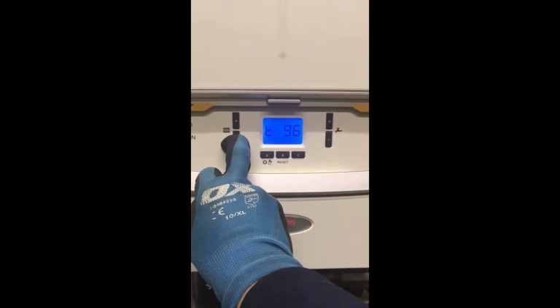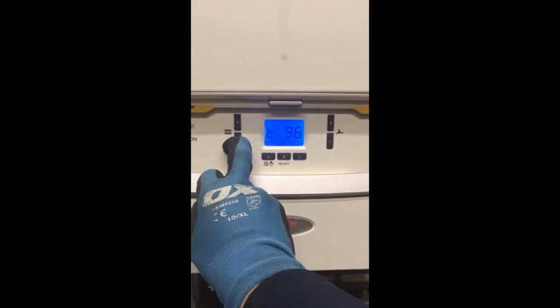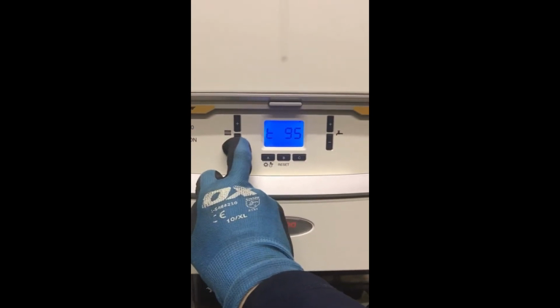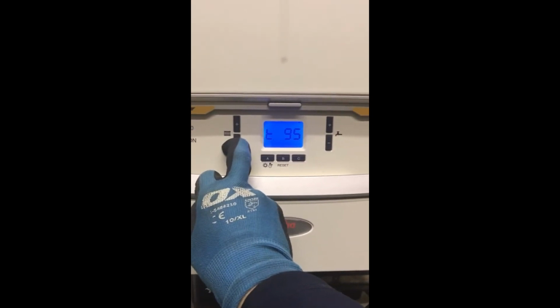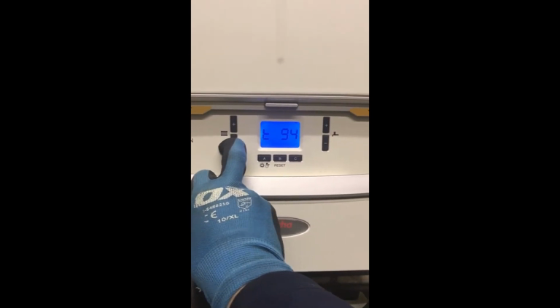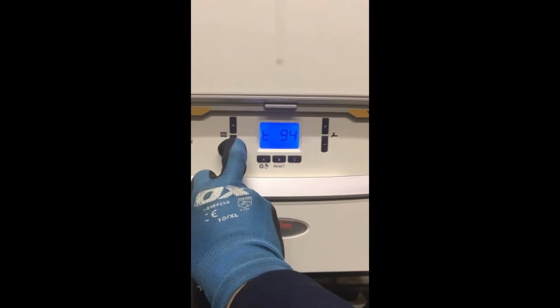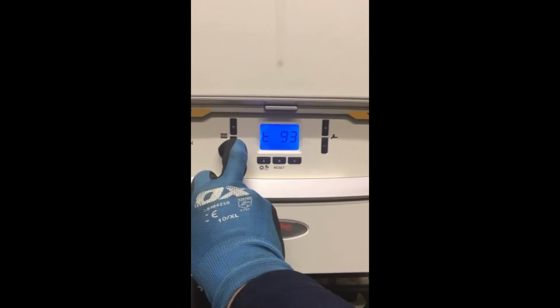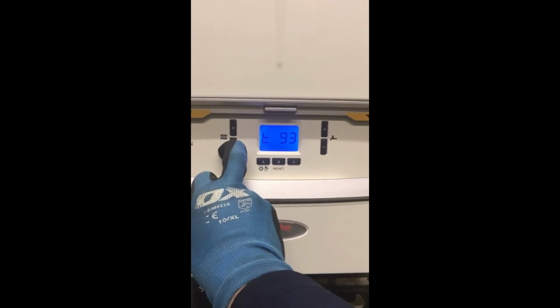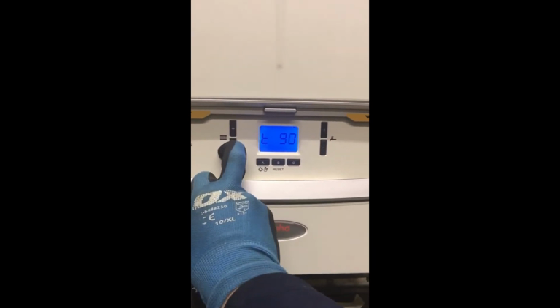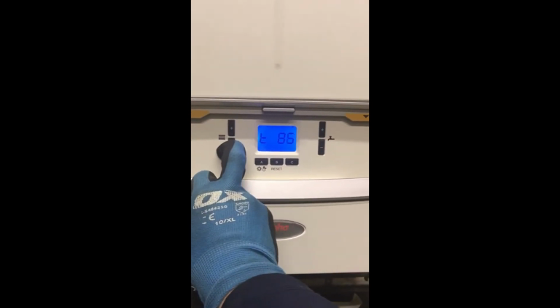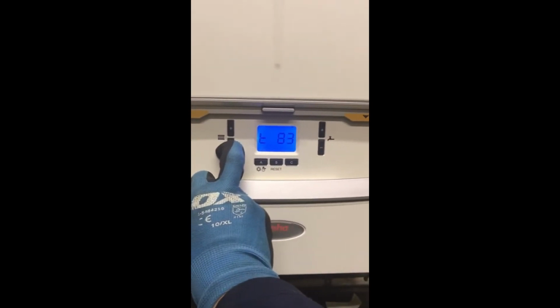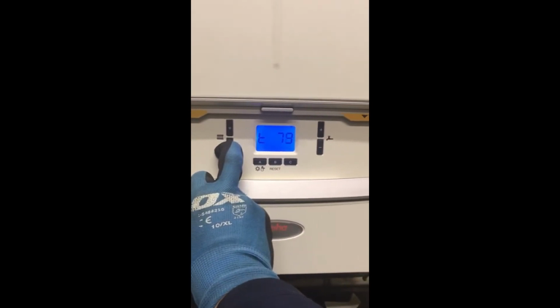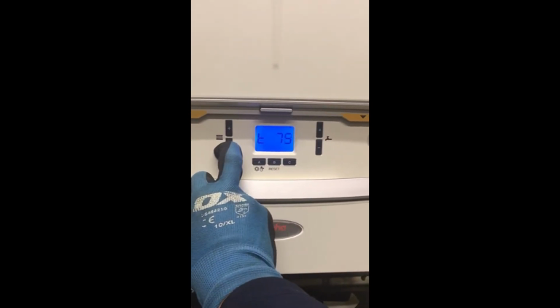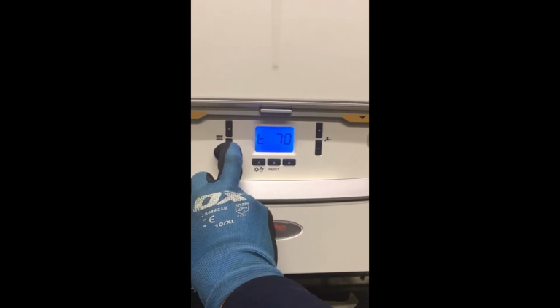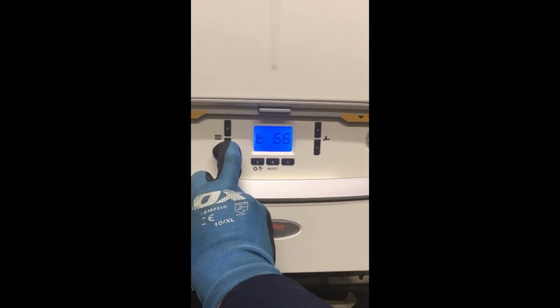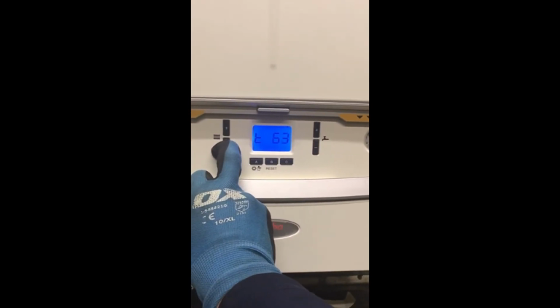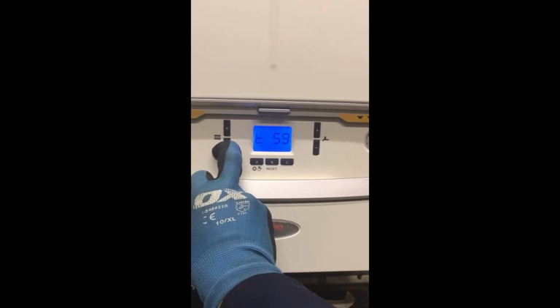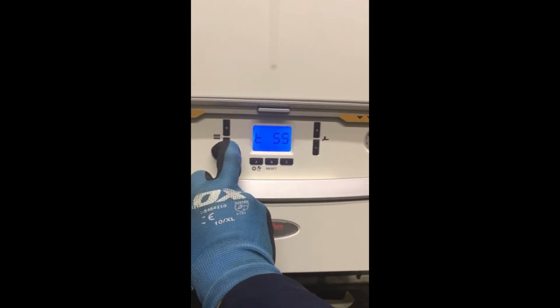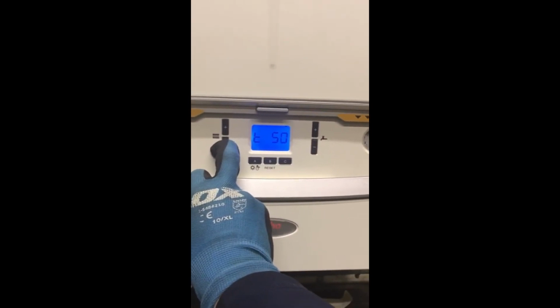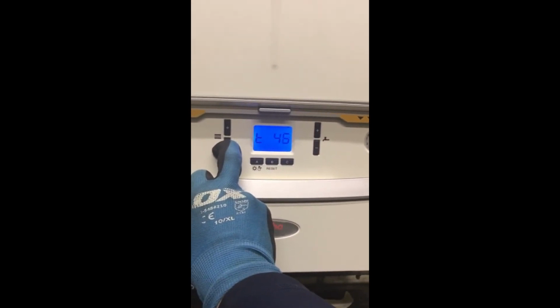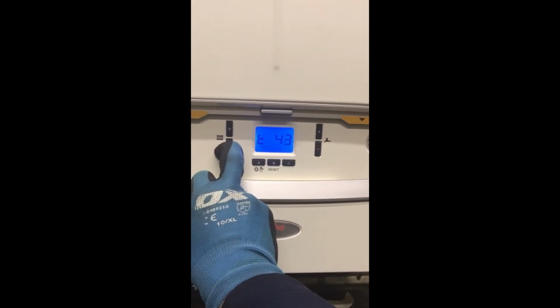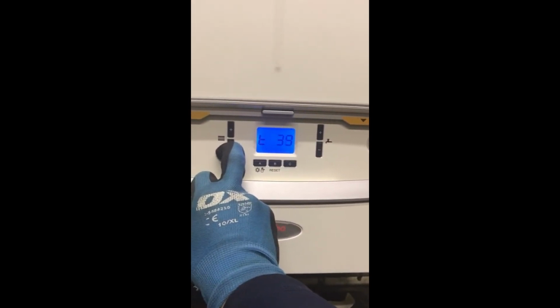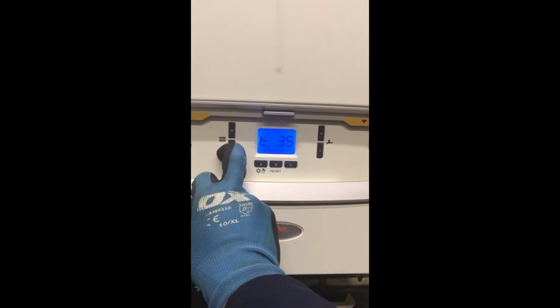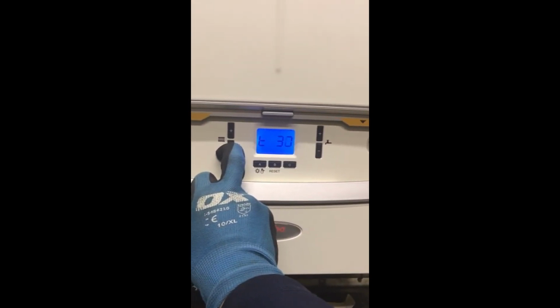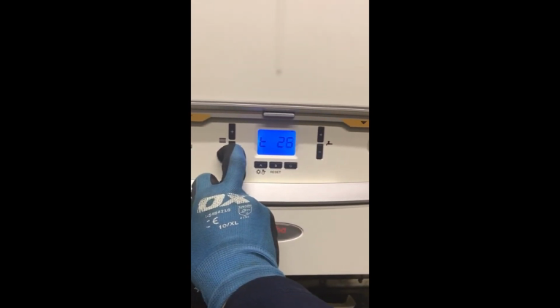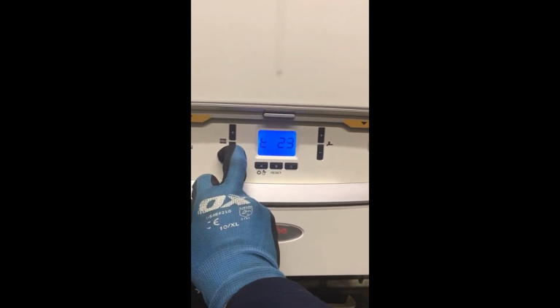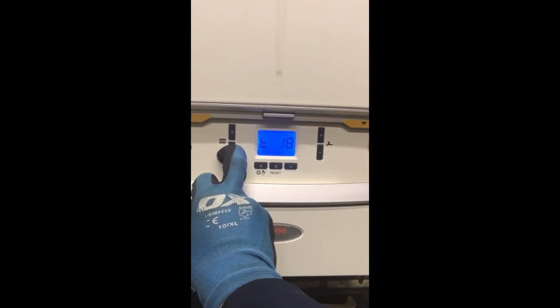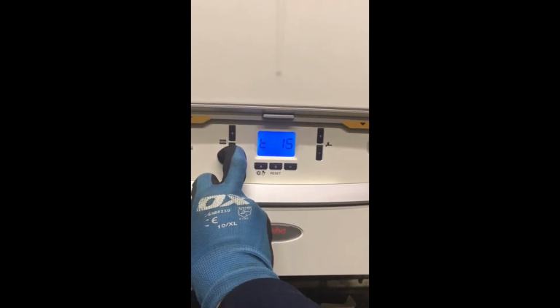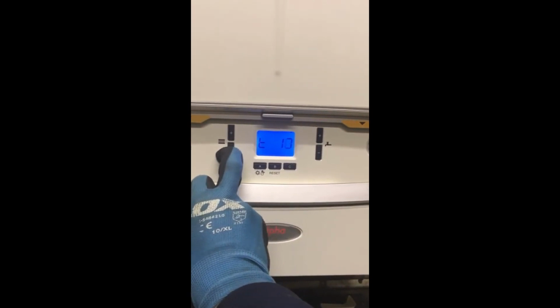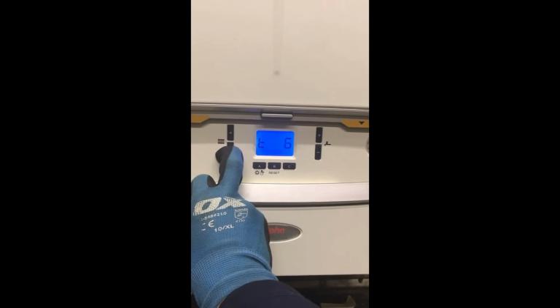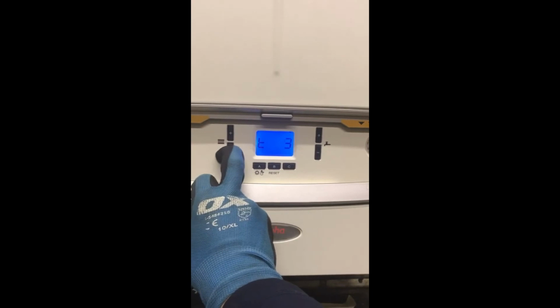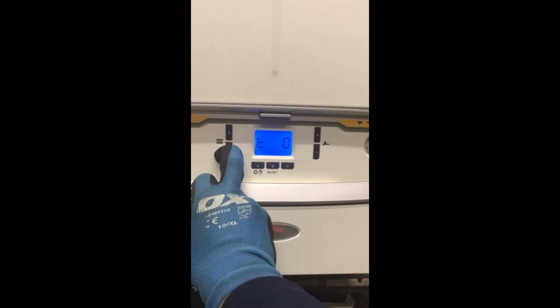To come out of this mode, hold down A until the normal screen is displayed.